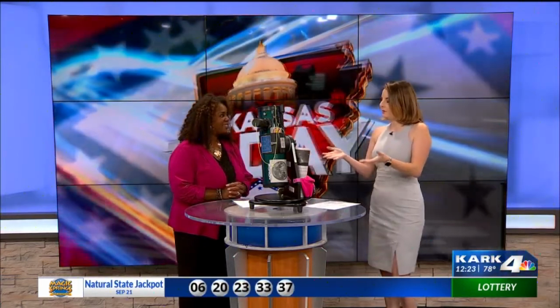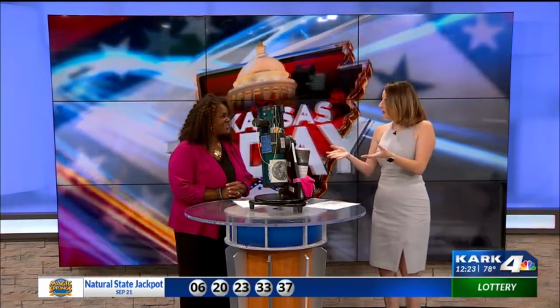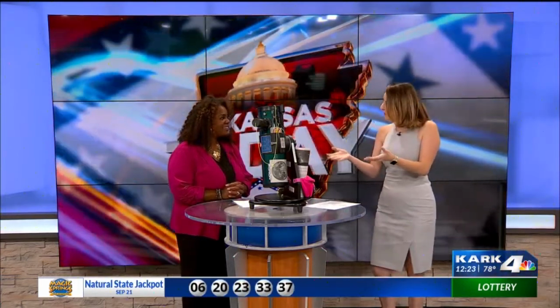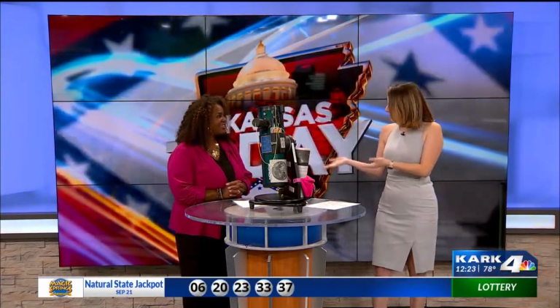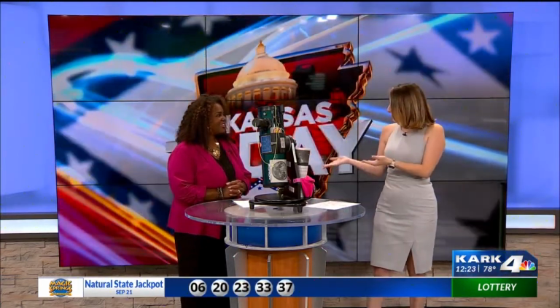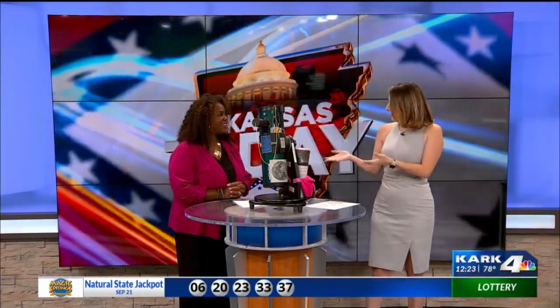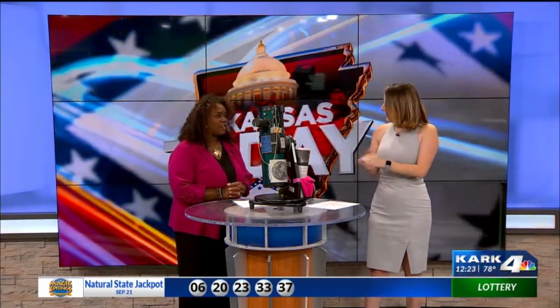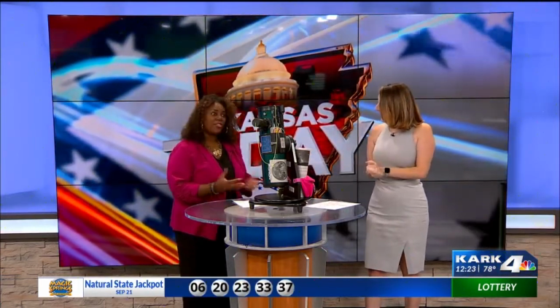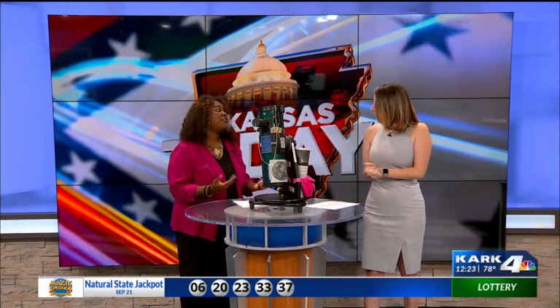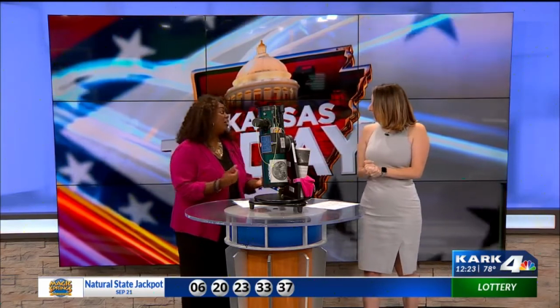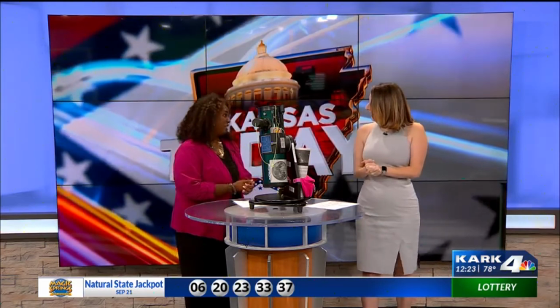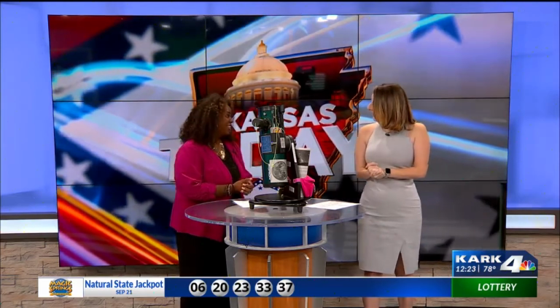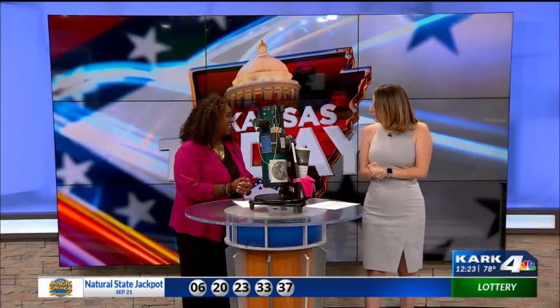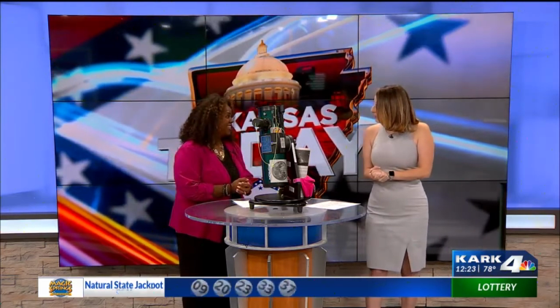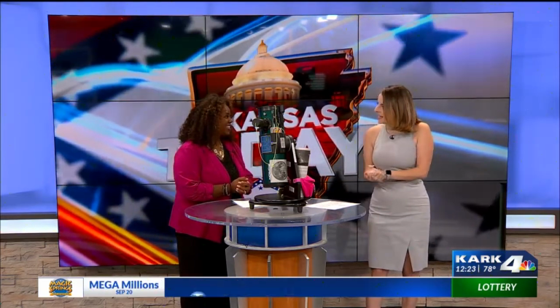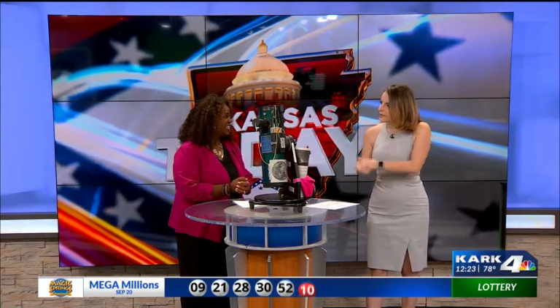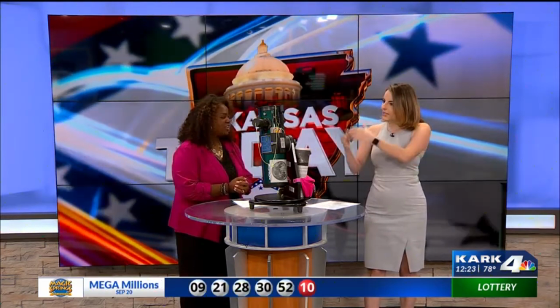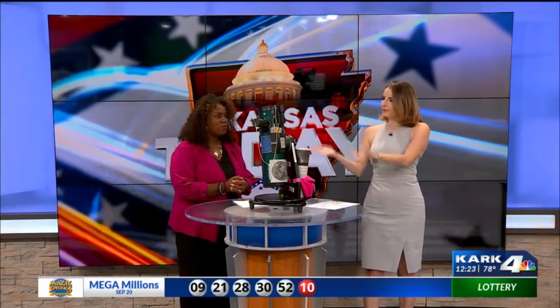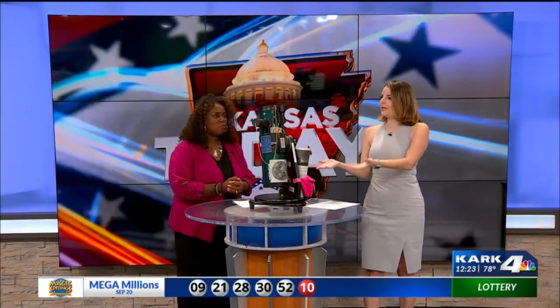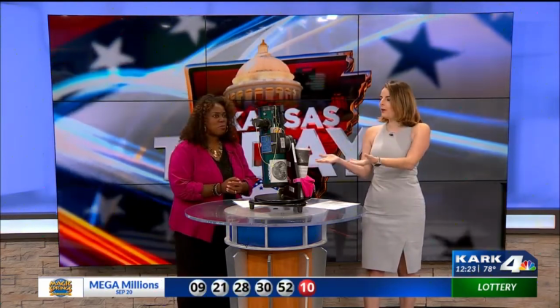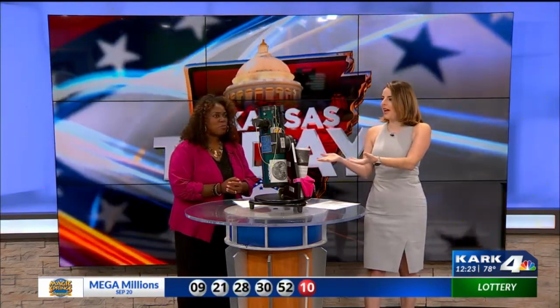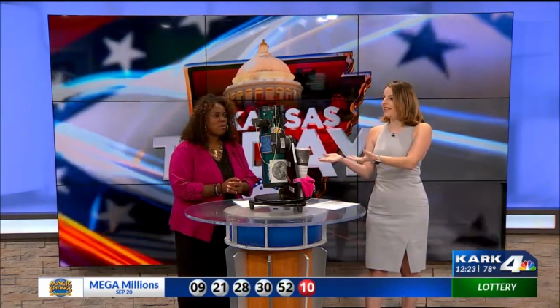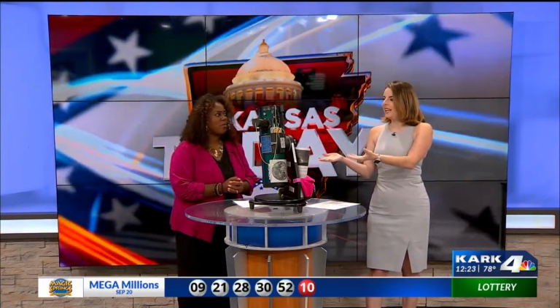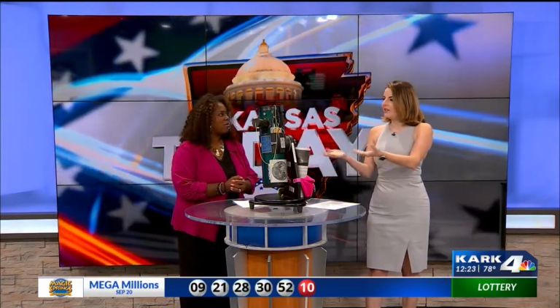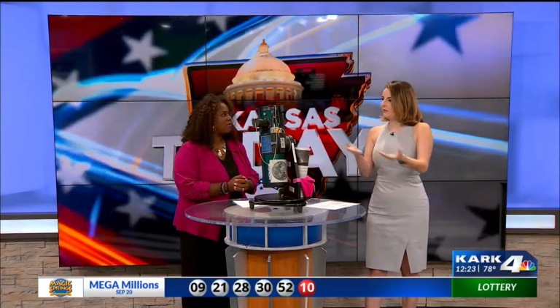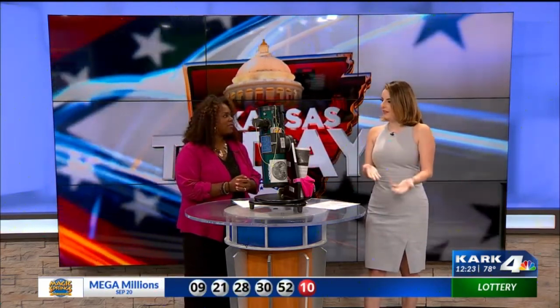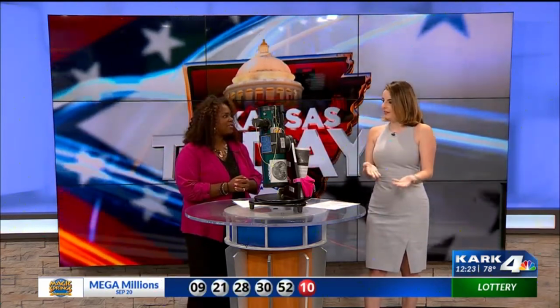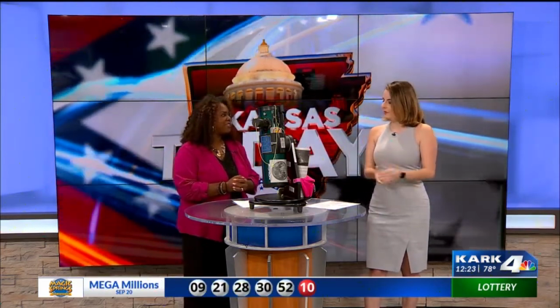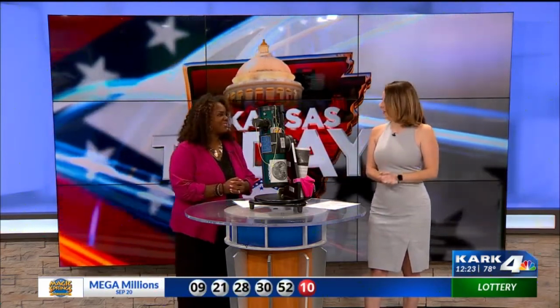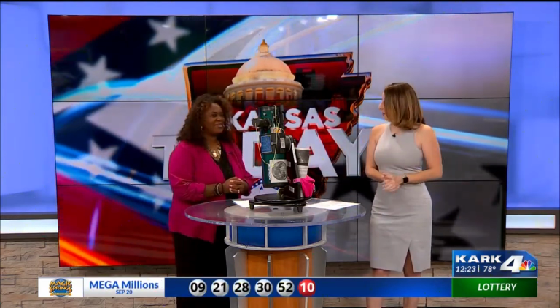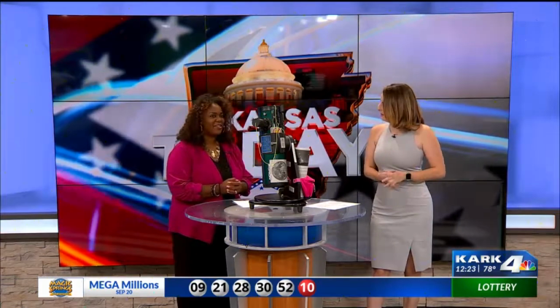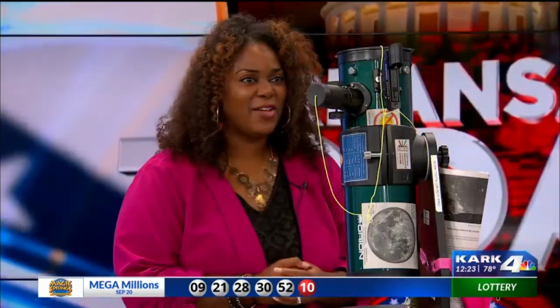So, Tamika, first of all, thanks for joining us today. Thank you for having me. Of course. And so, telescopes — how did that end up in the Central Arkansas Library System?